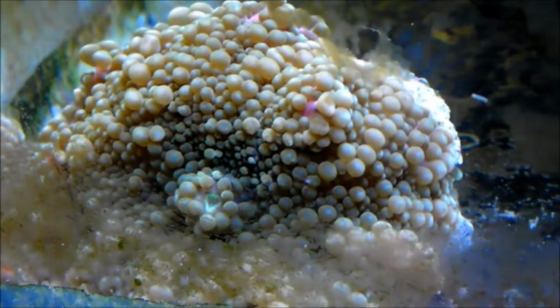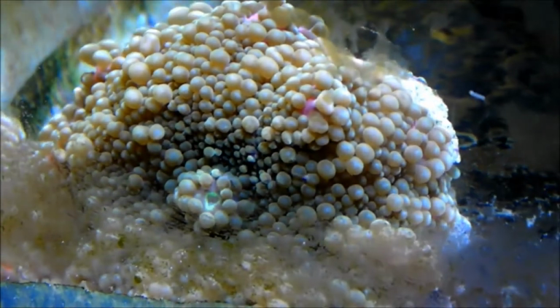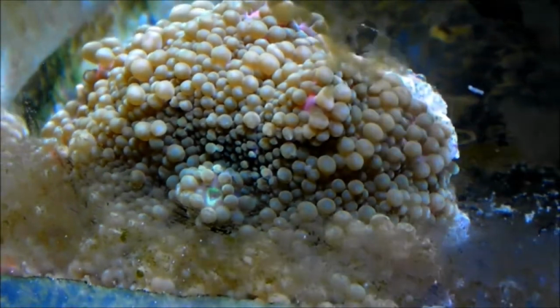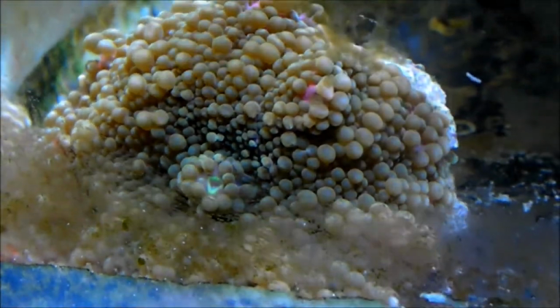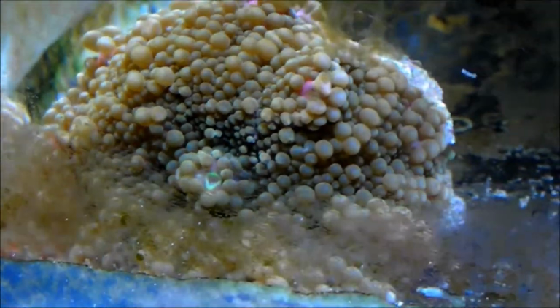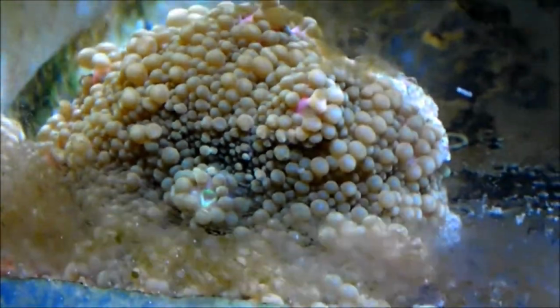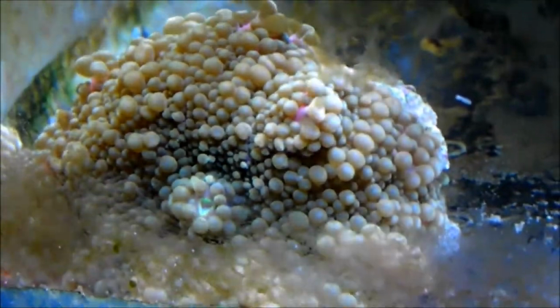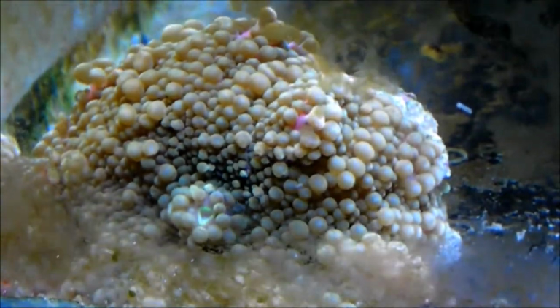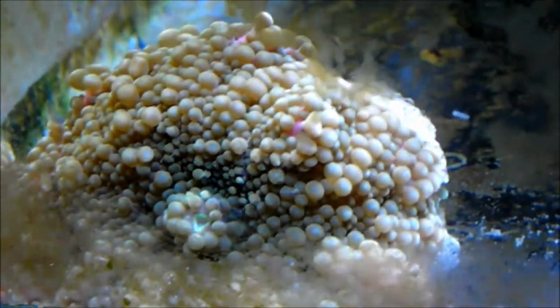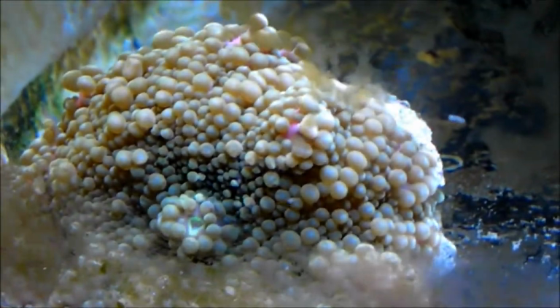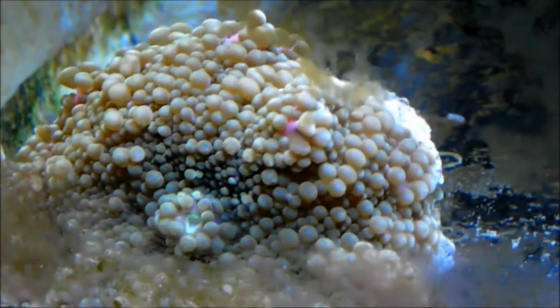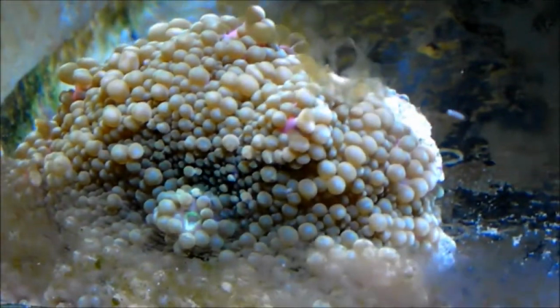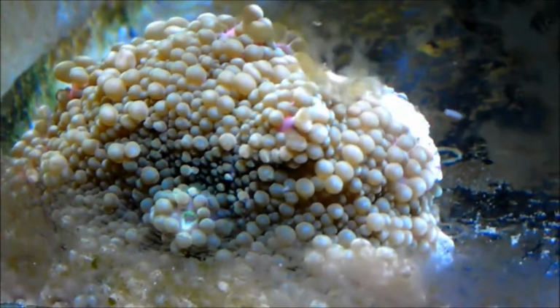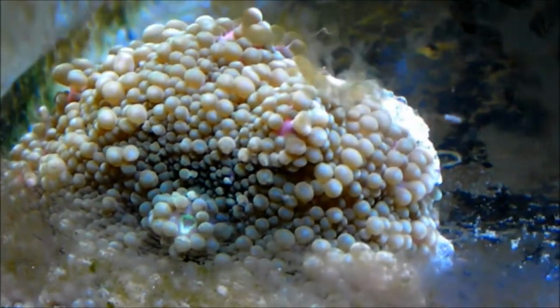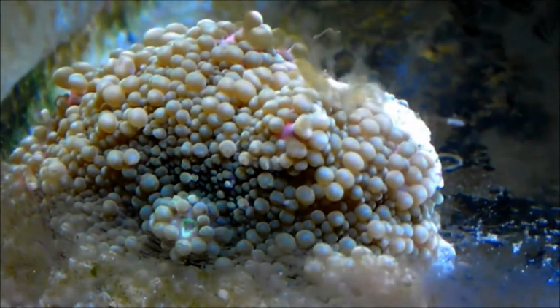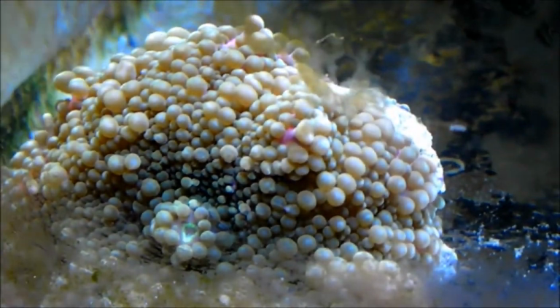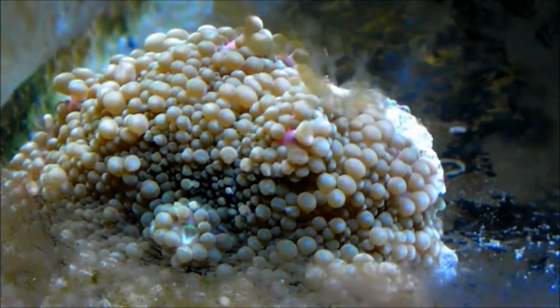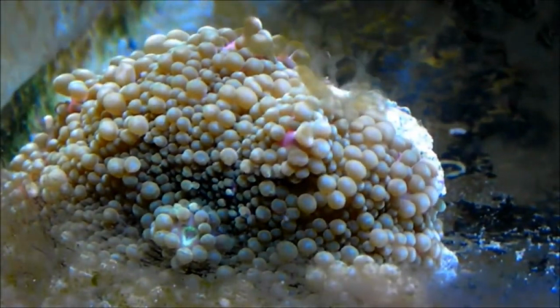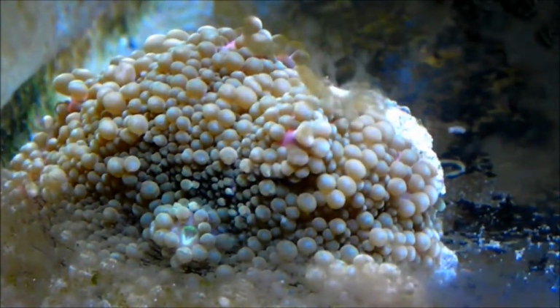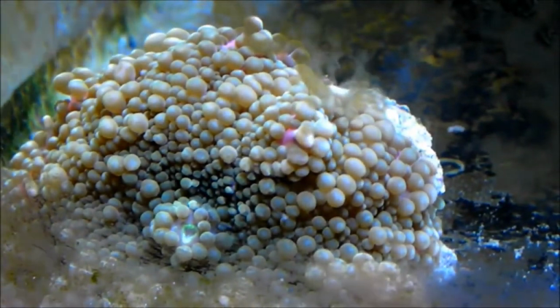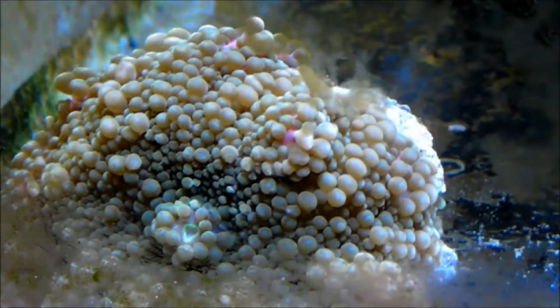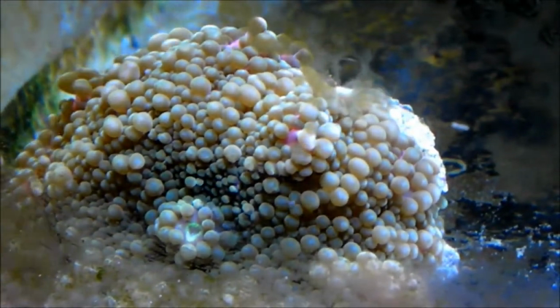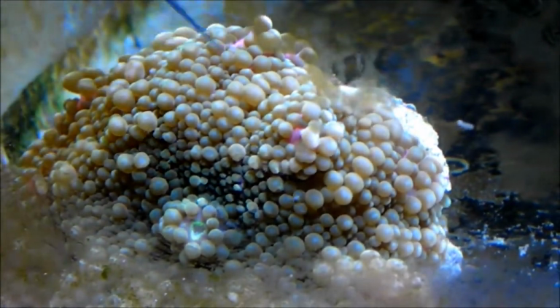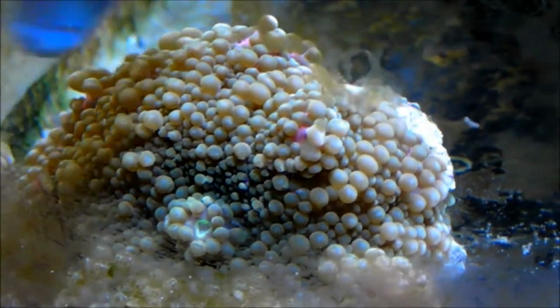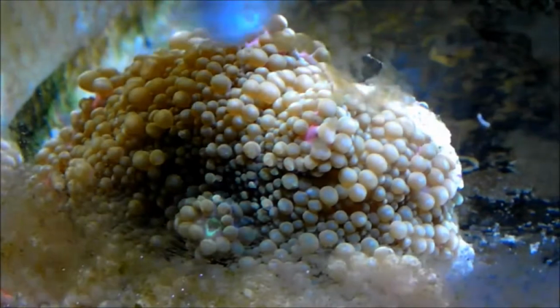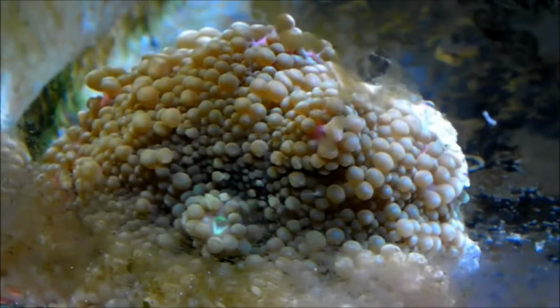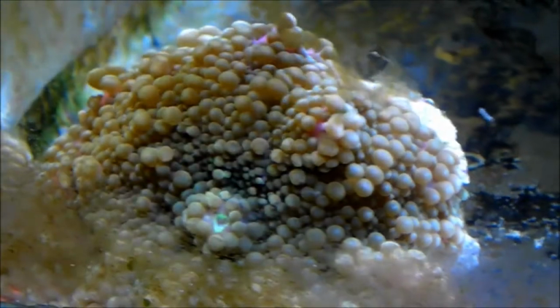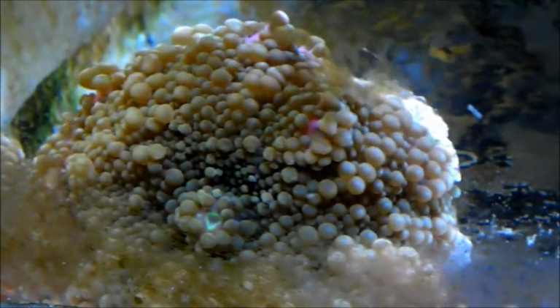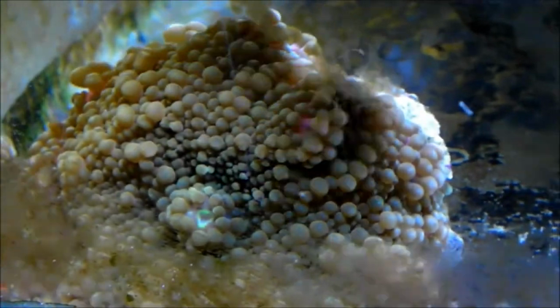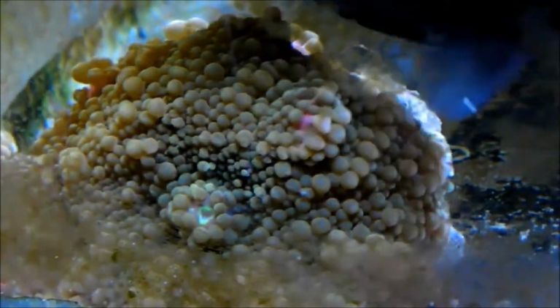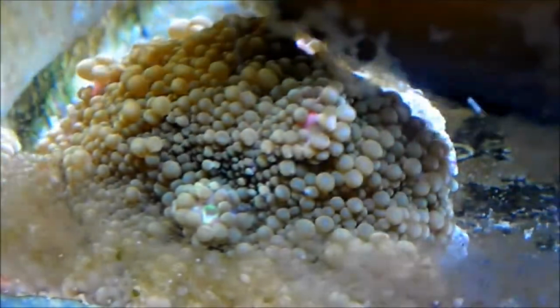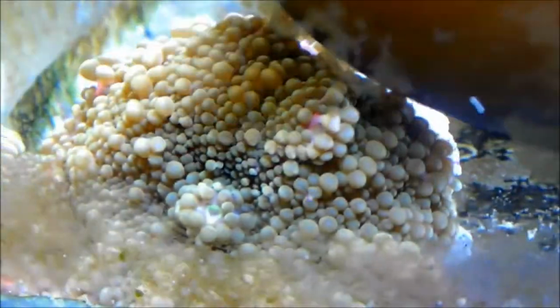They come in very bright colors and a lot of different varieties. Typical mushrooms come in red, green, blue, and purple. They are very different species.